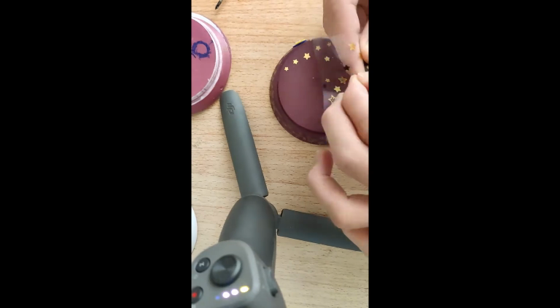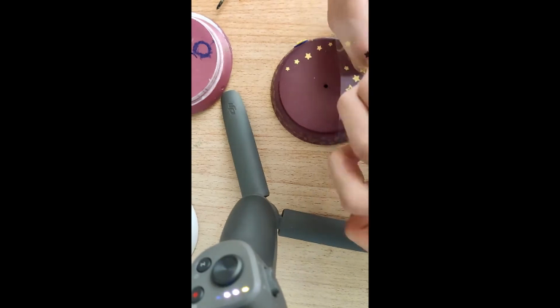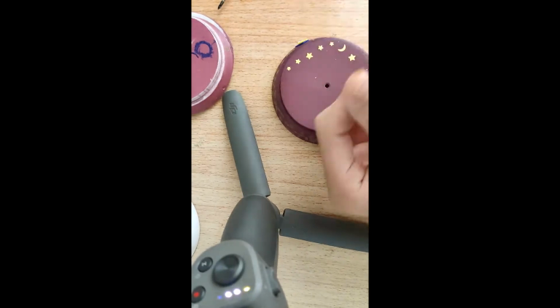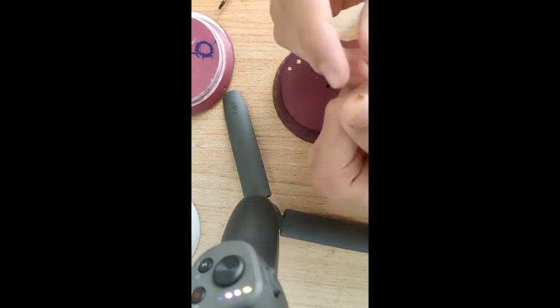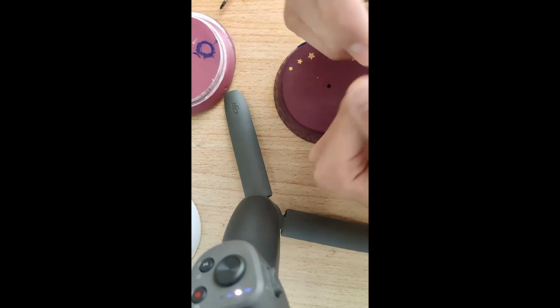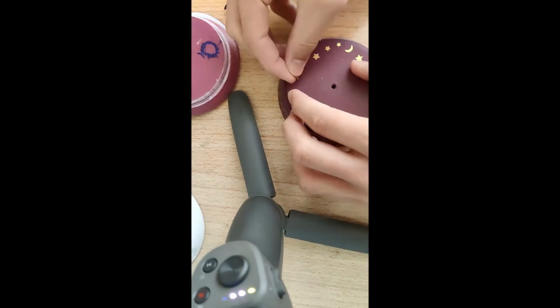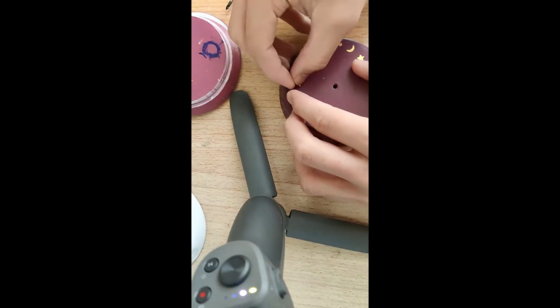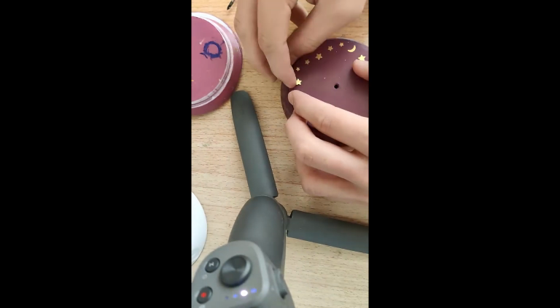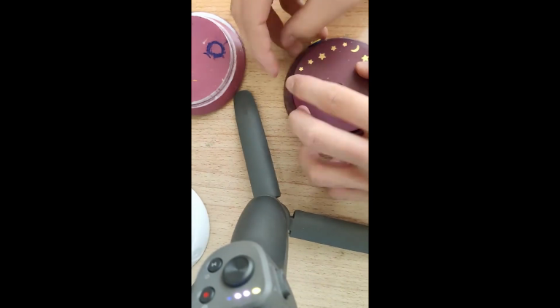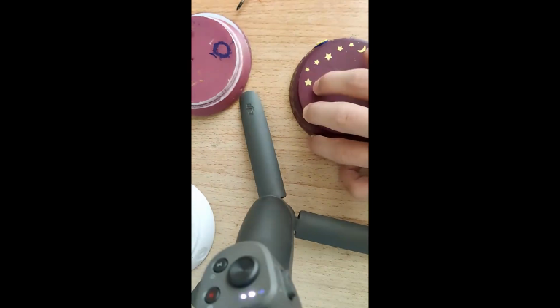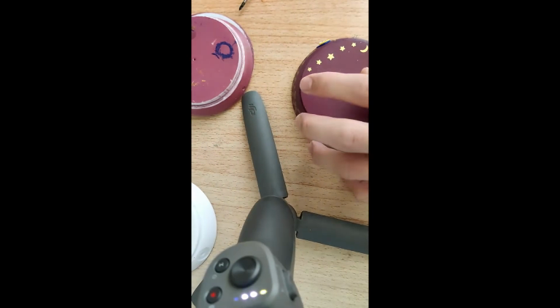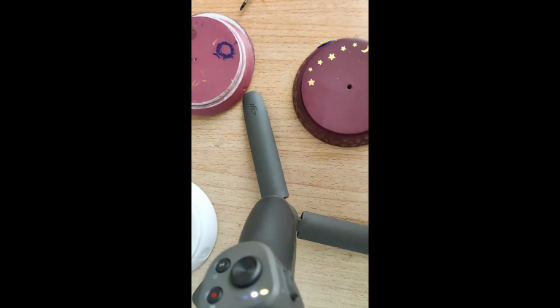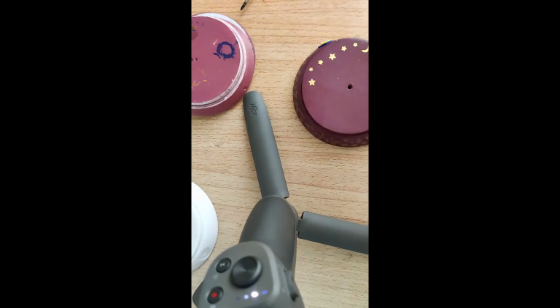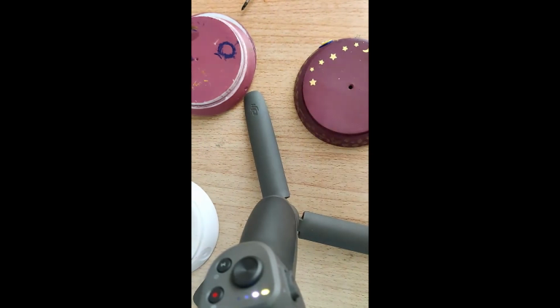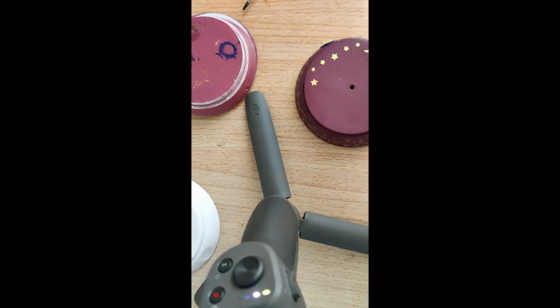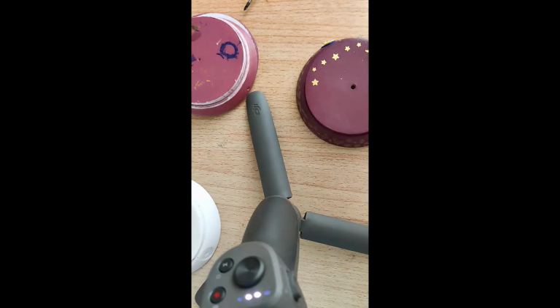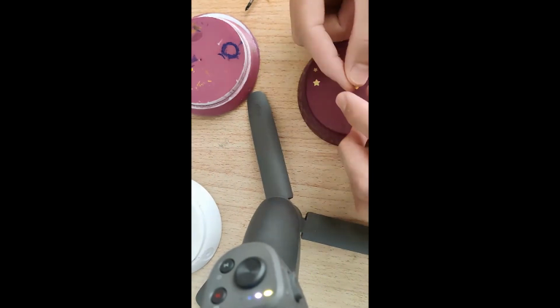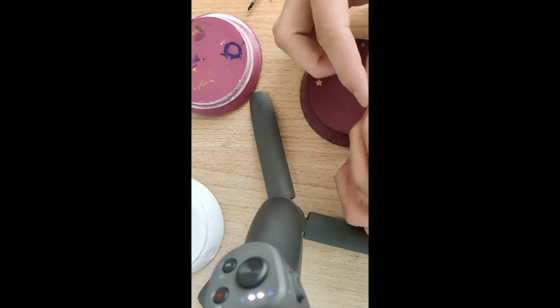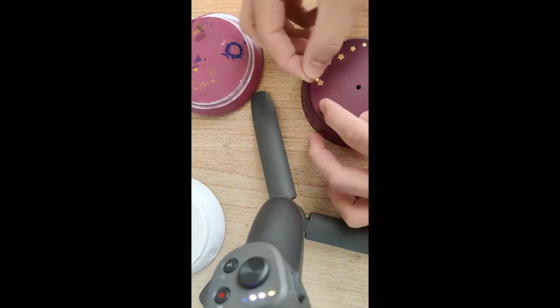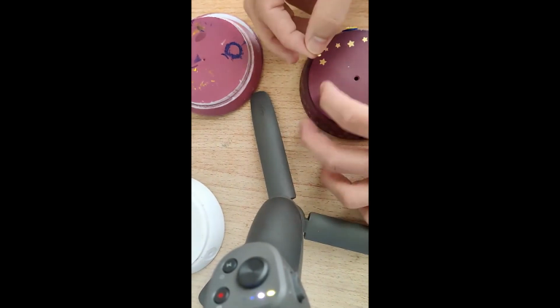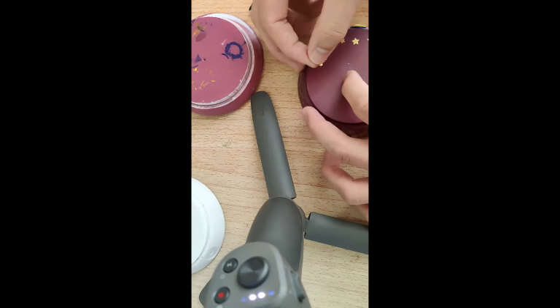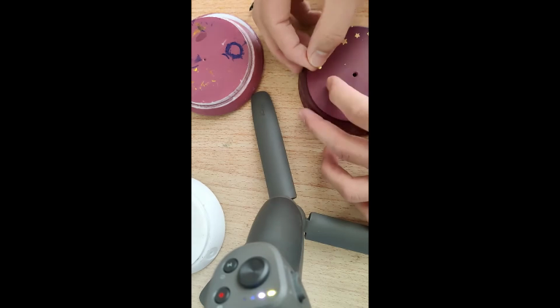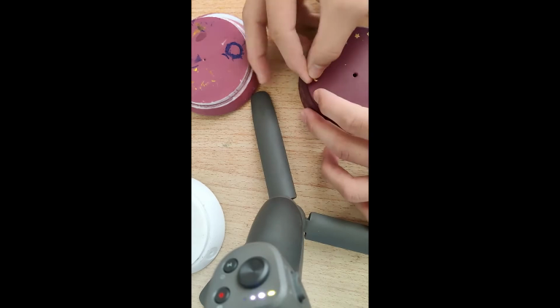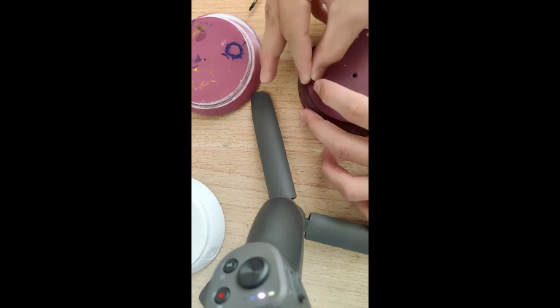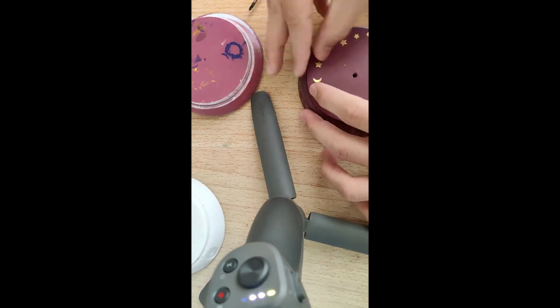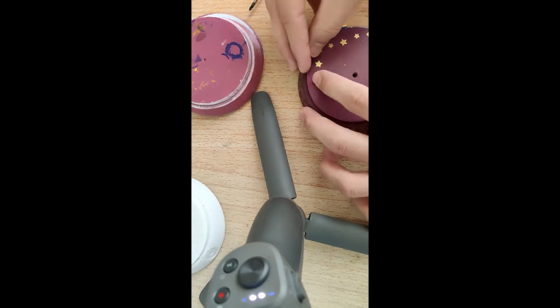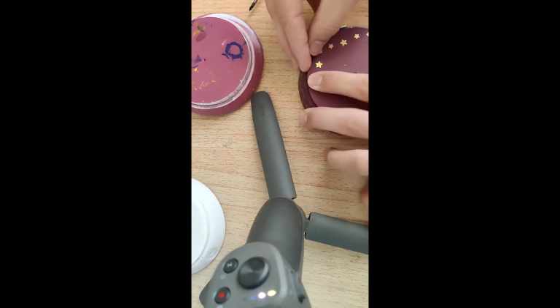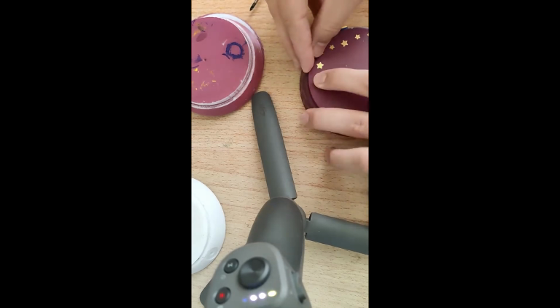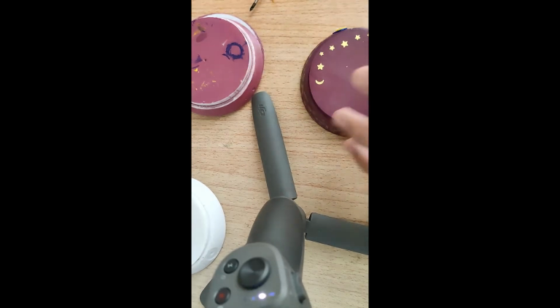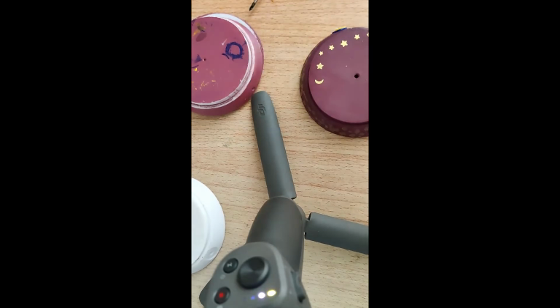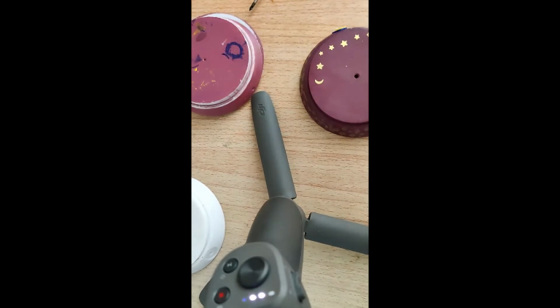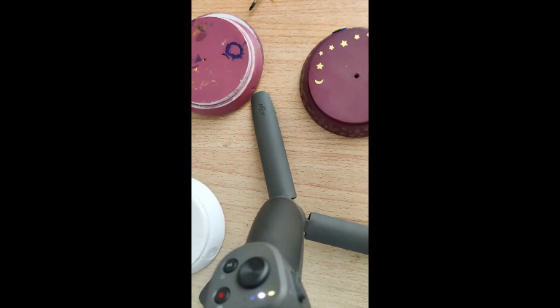Now let's decorate the top of the shell with stickers — a different kind of stickers.